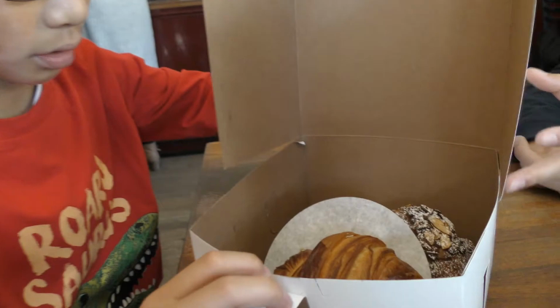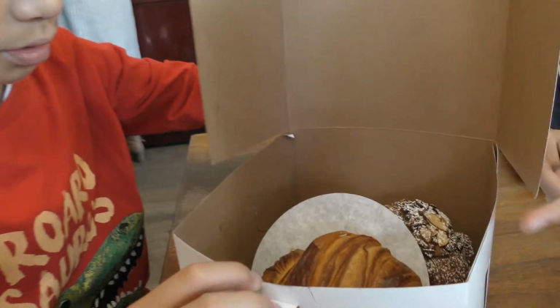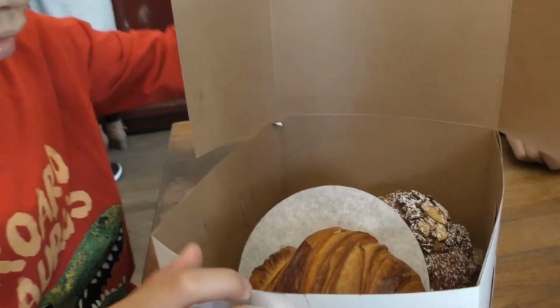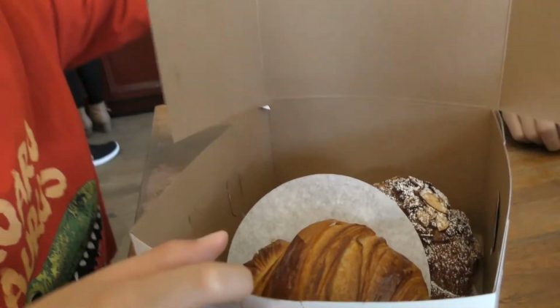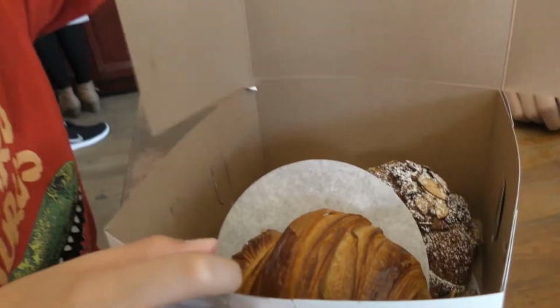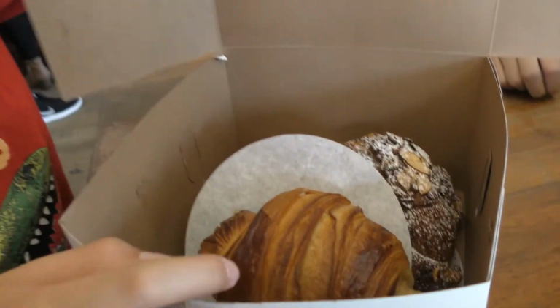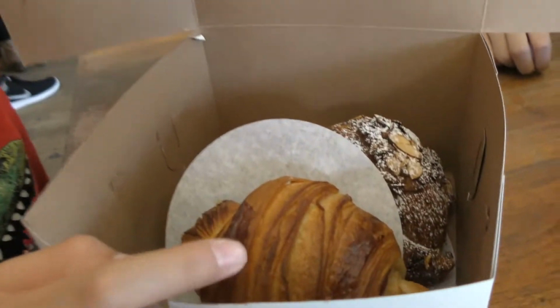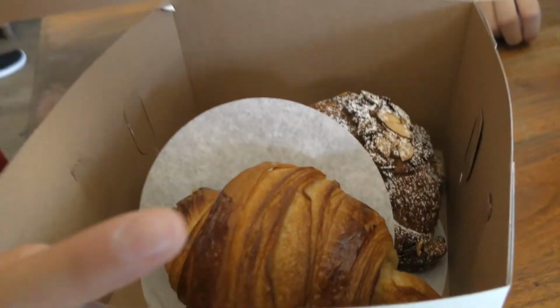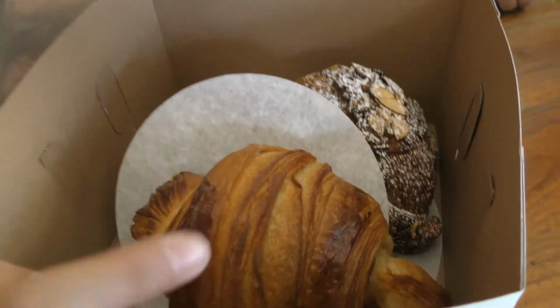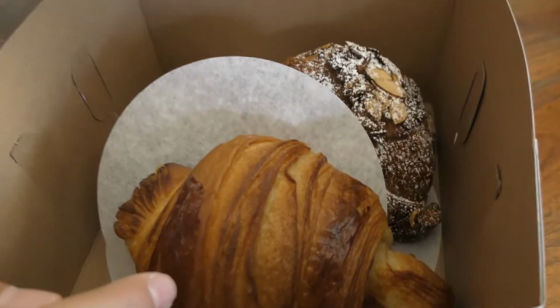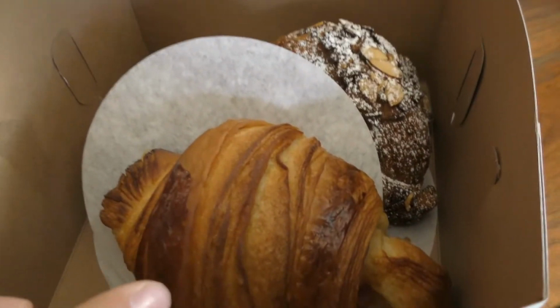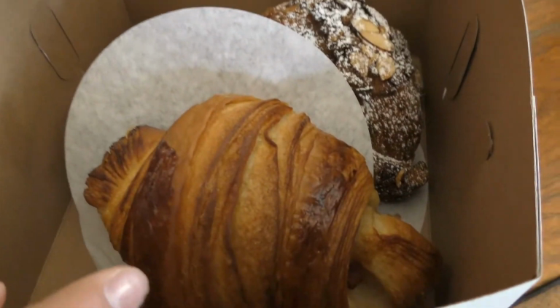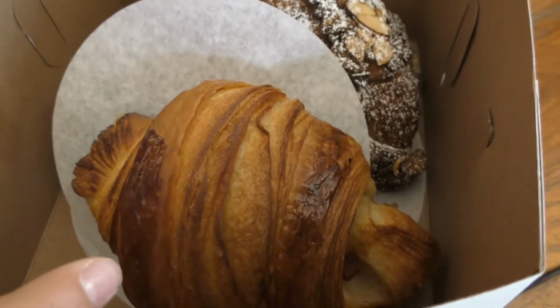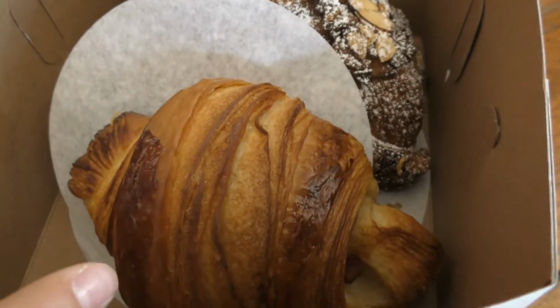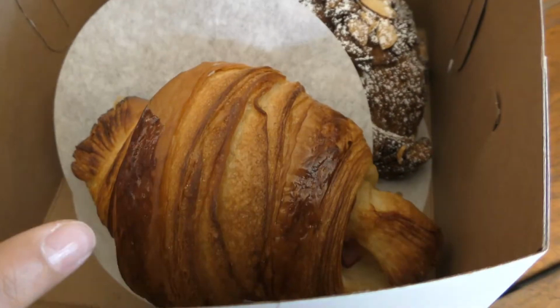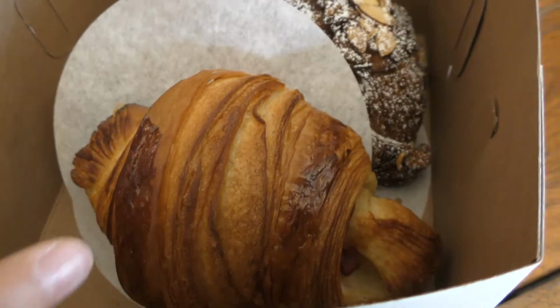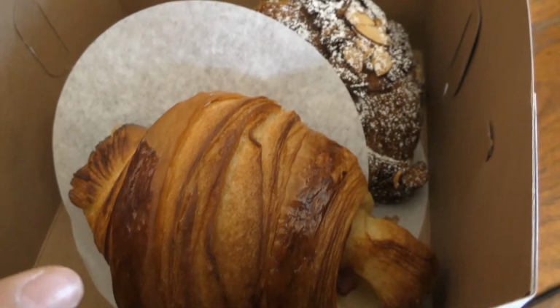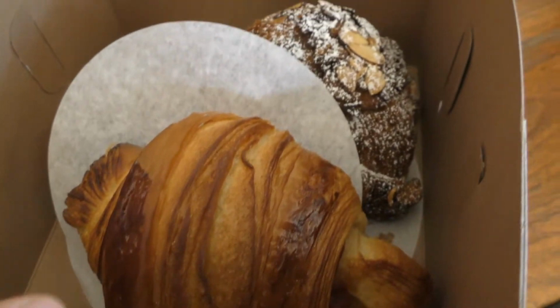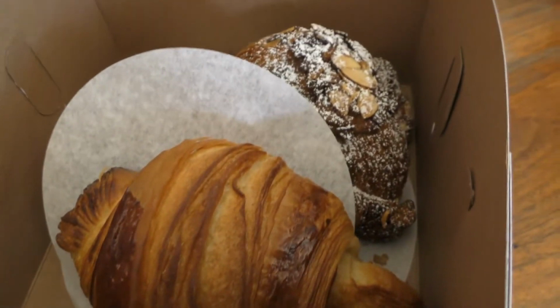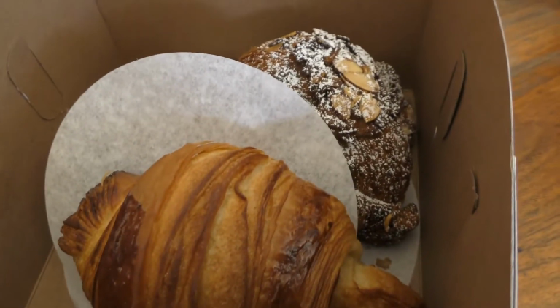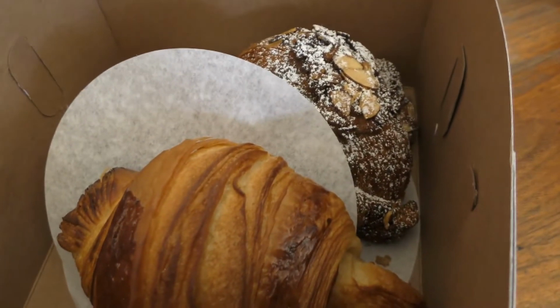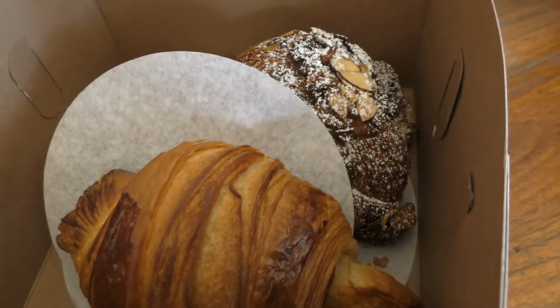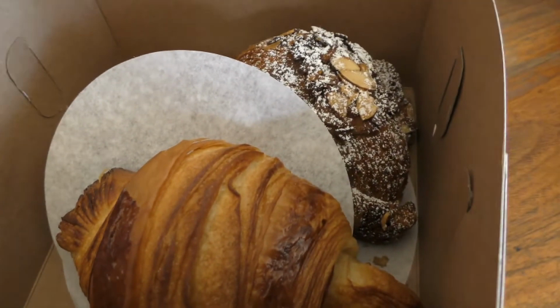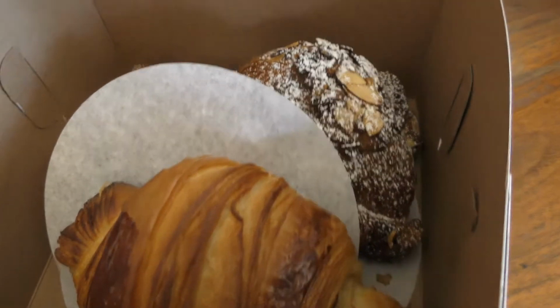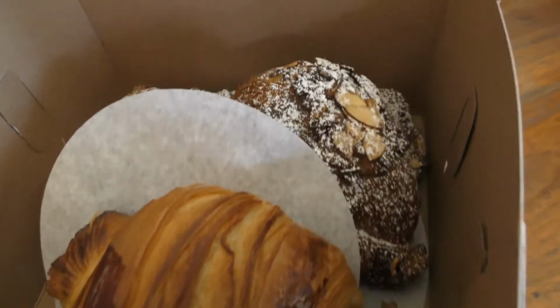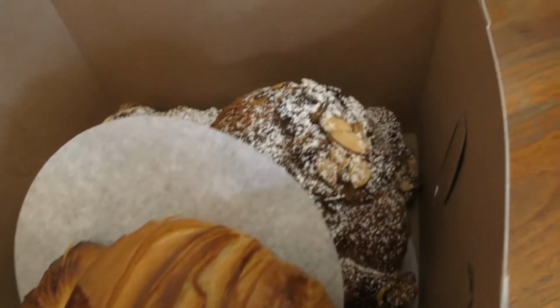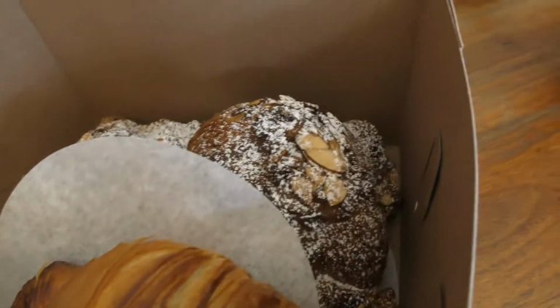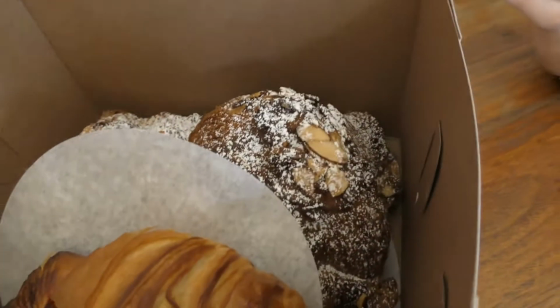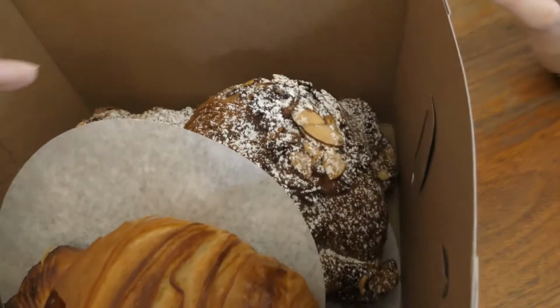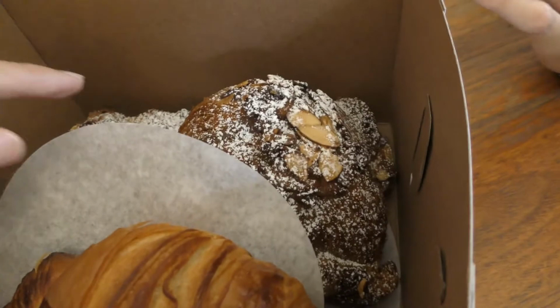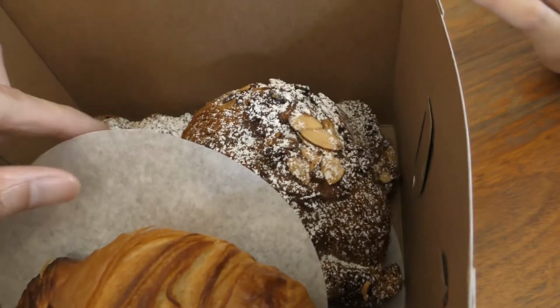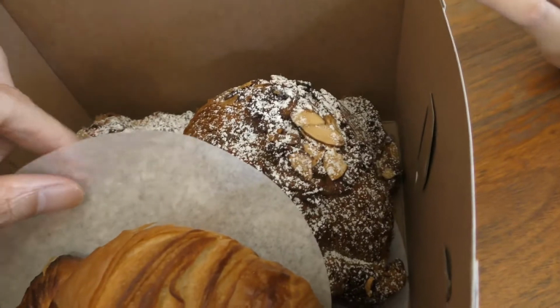These are the croissants. This is a ham and cheese croissant, and these are our all main croissants.